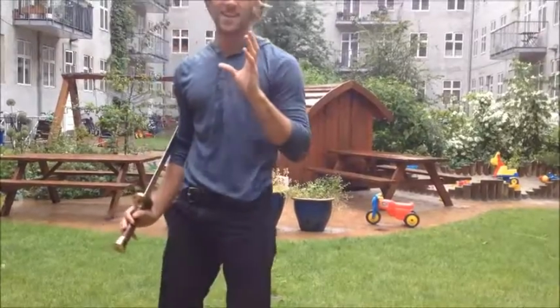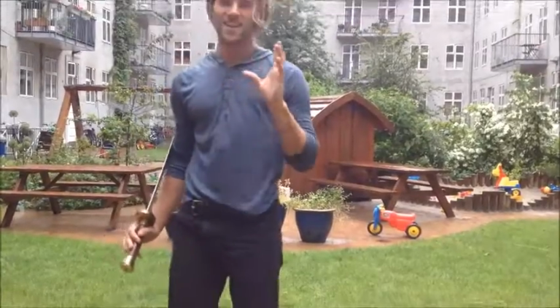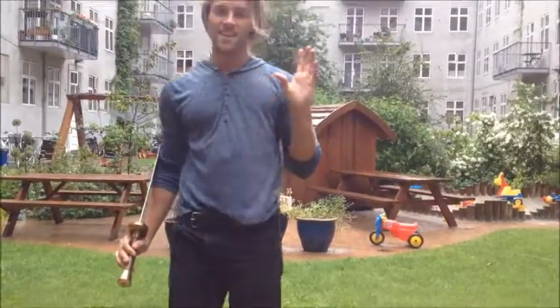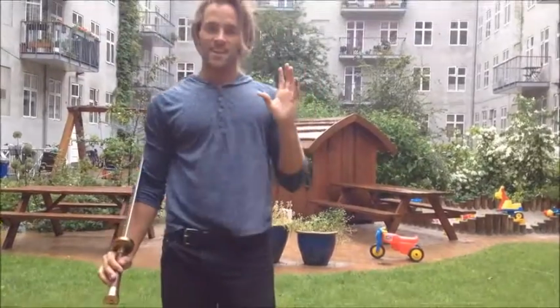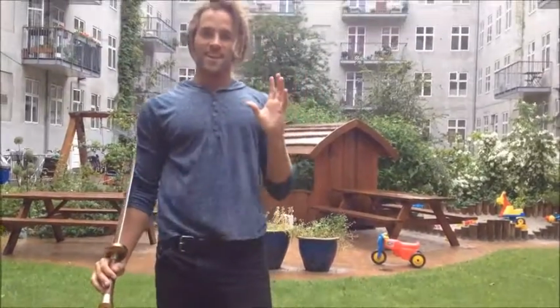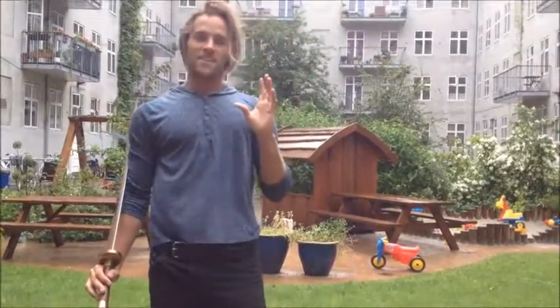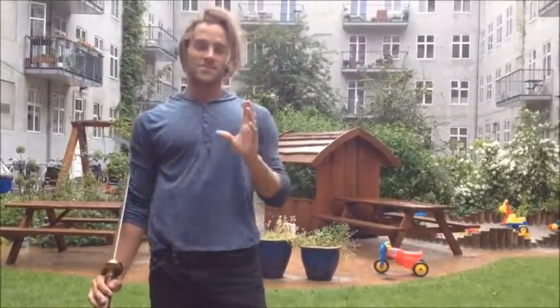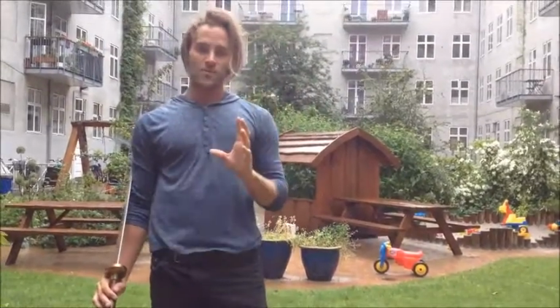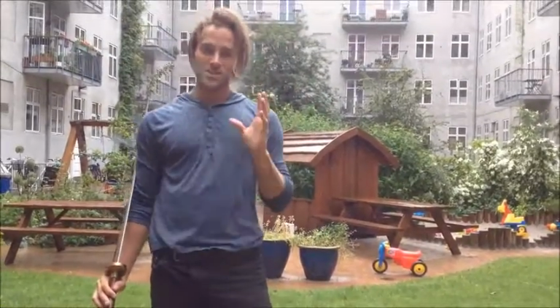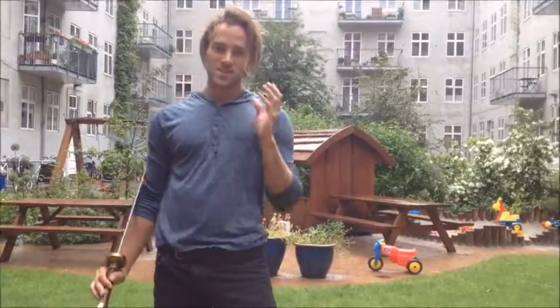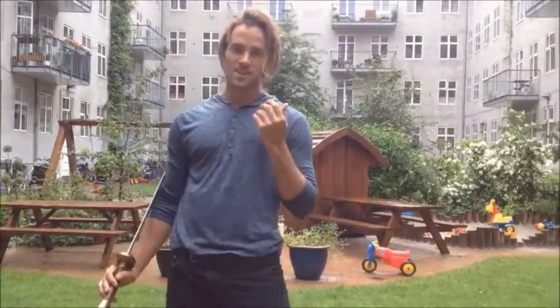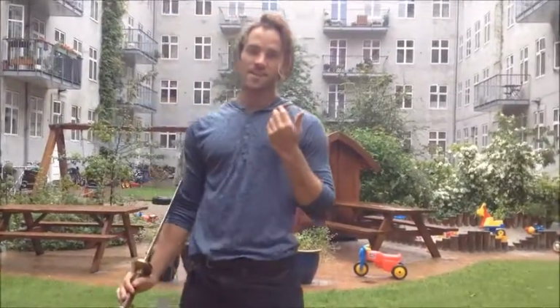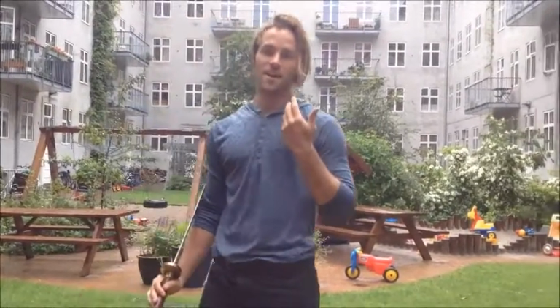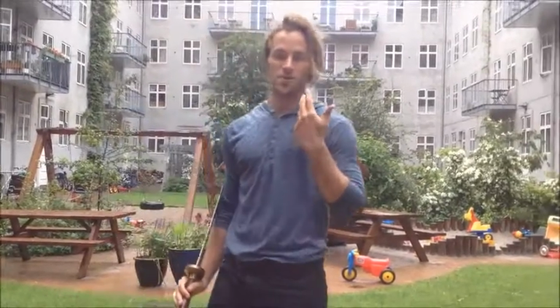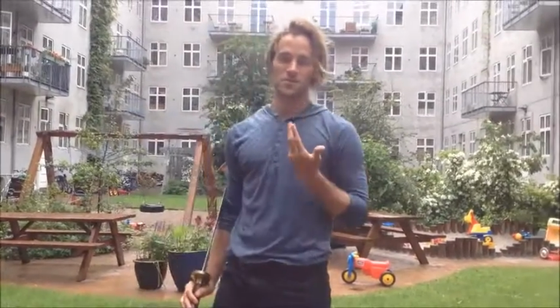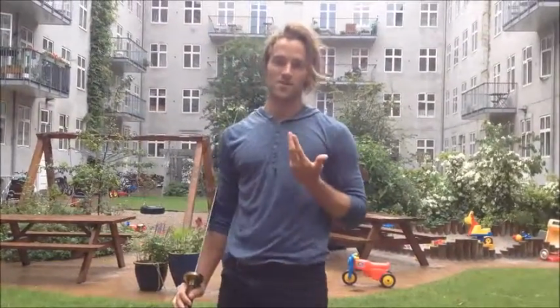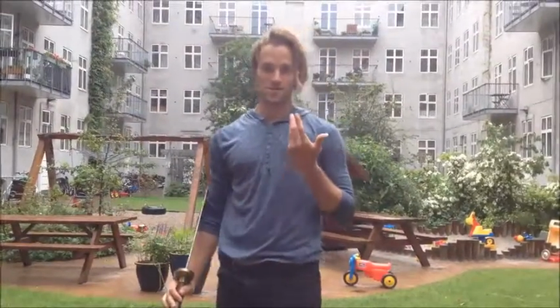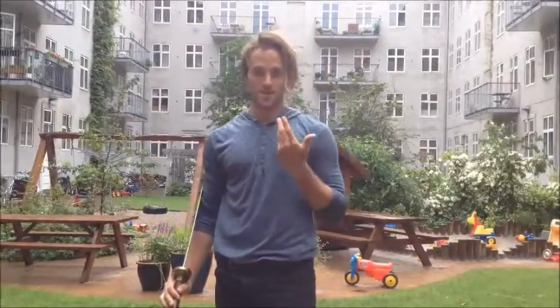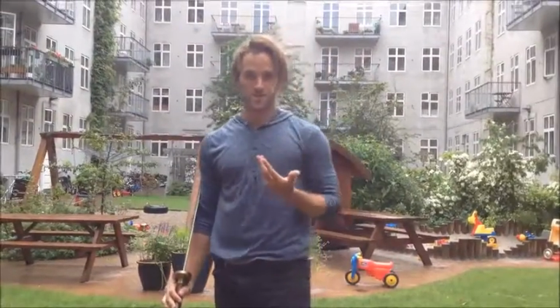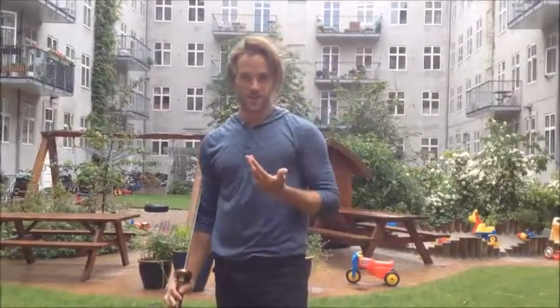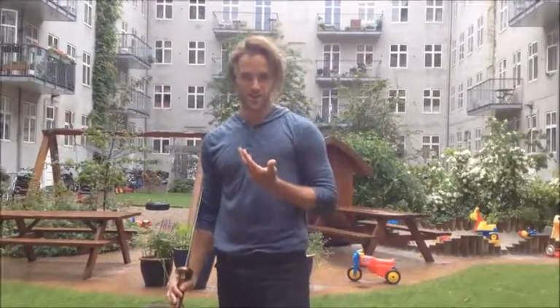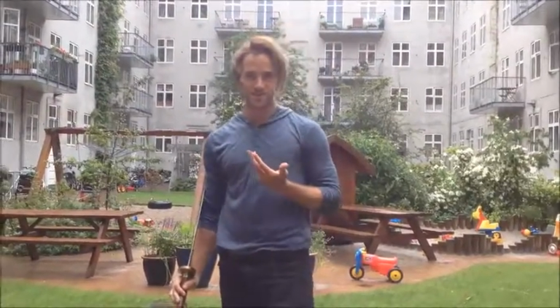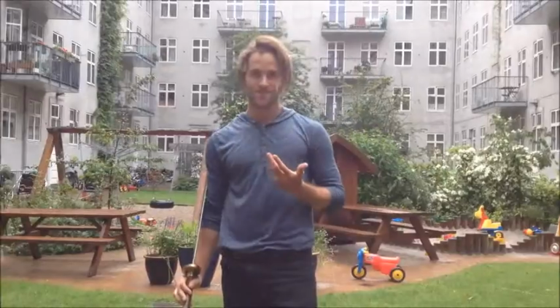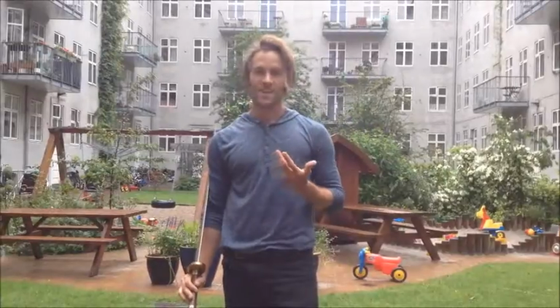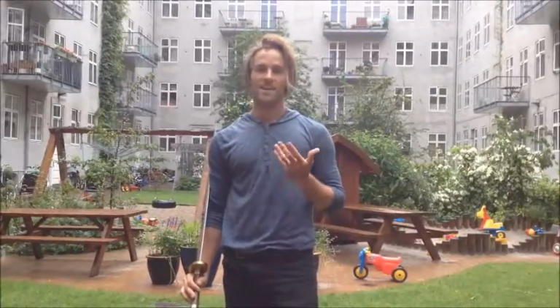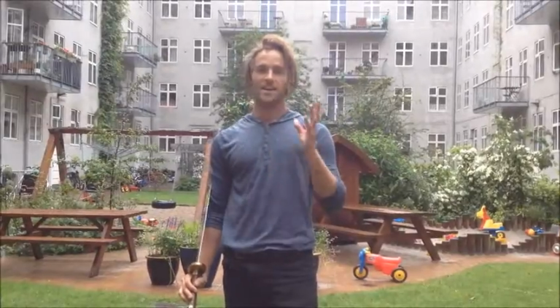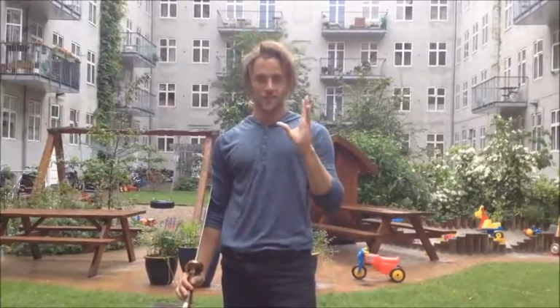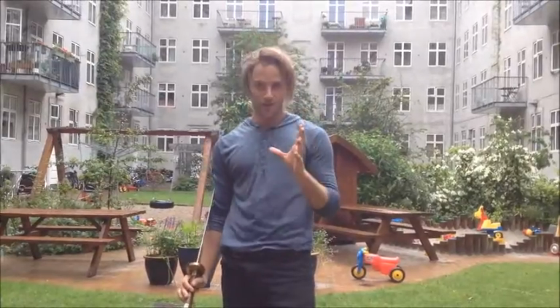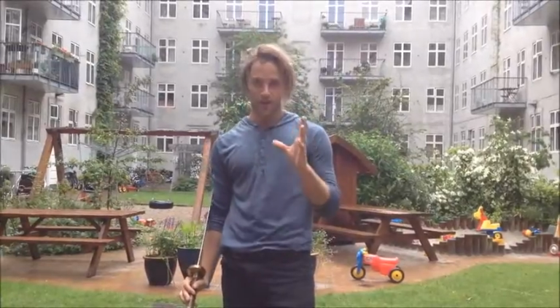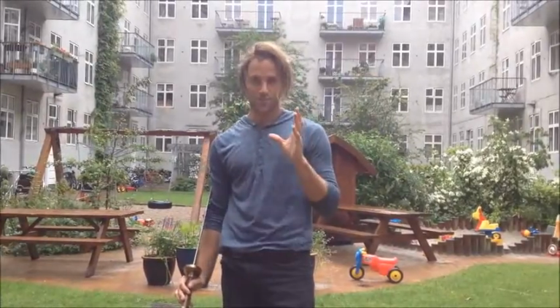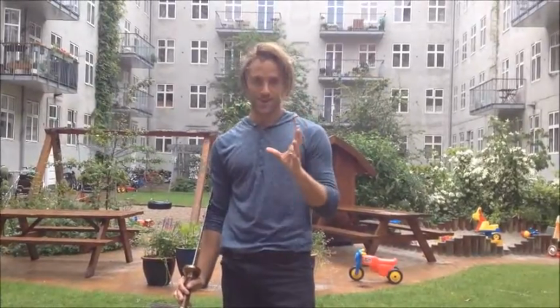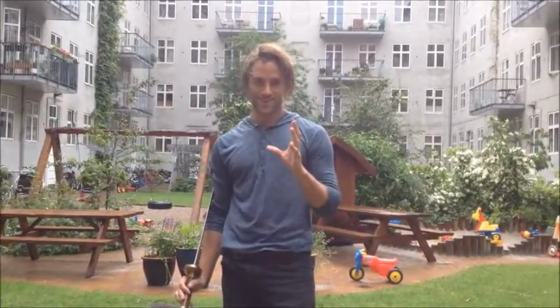Alright, thanks for watching. I hope you found some inspiration — now go out and practice.